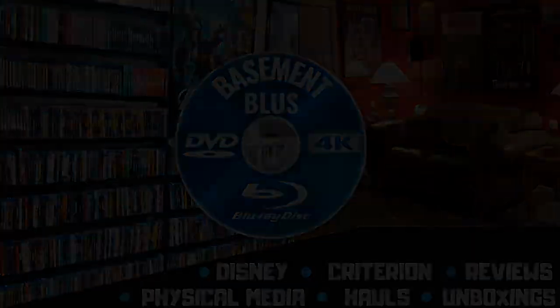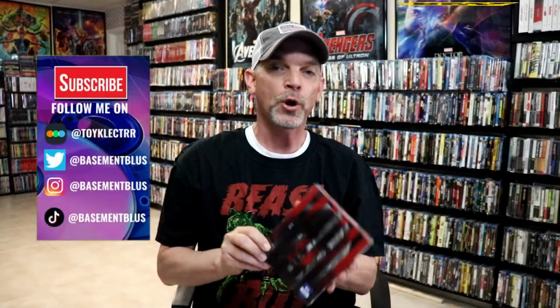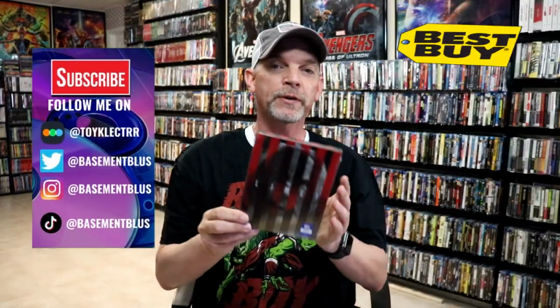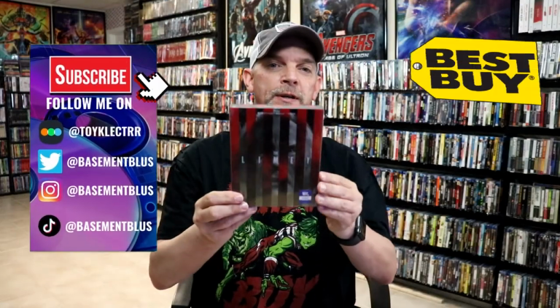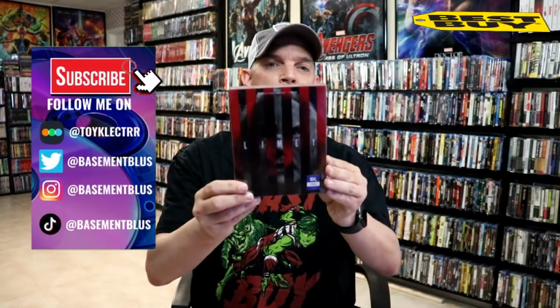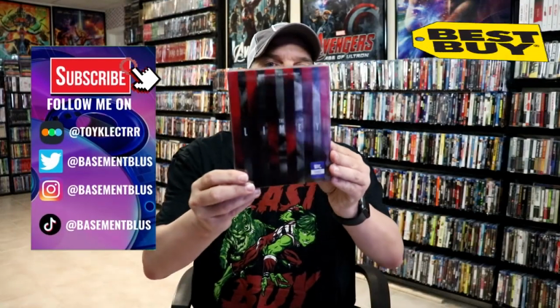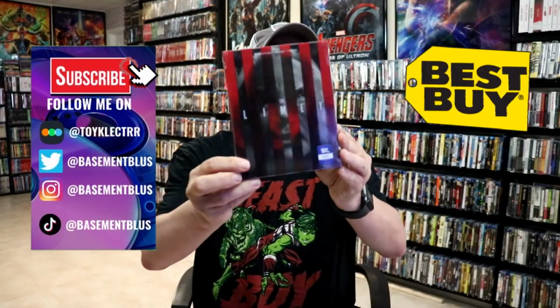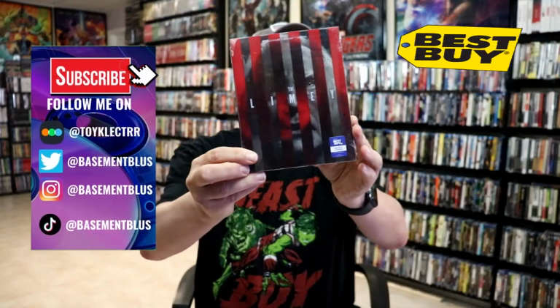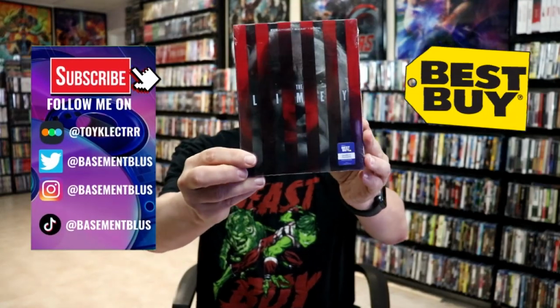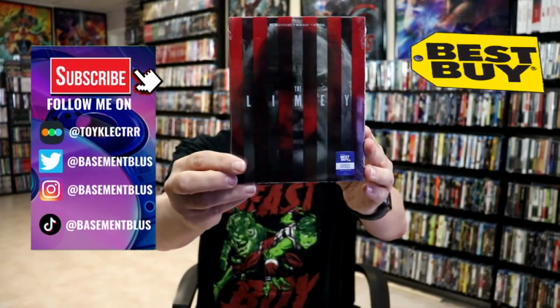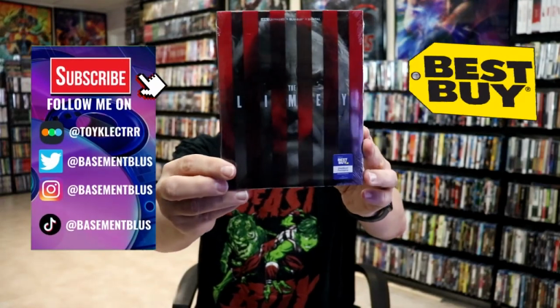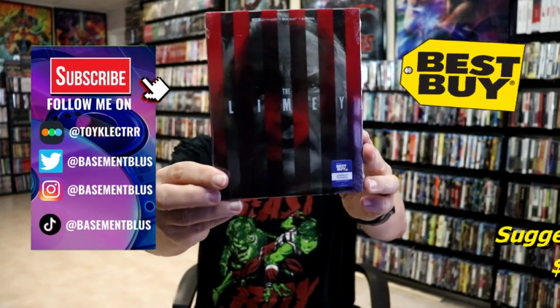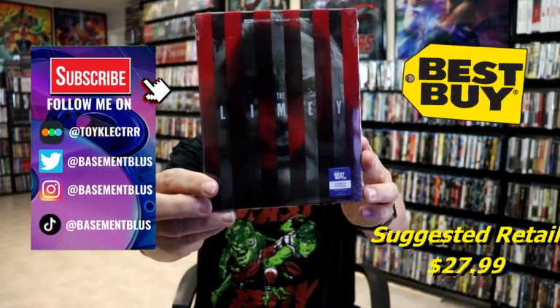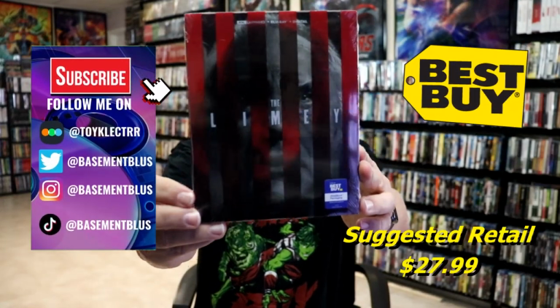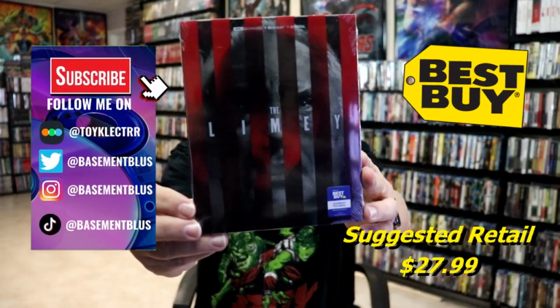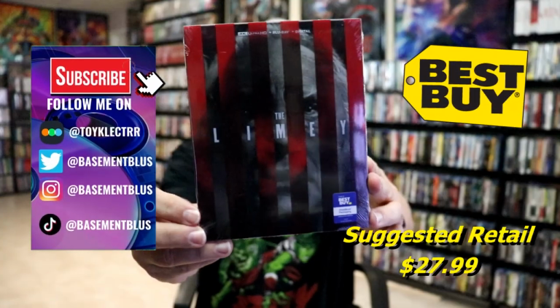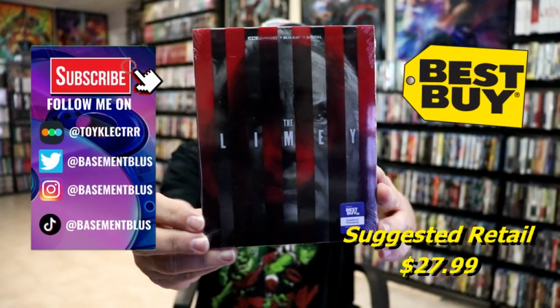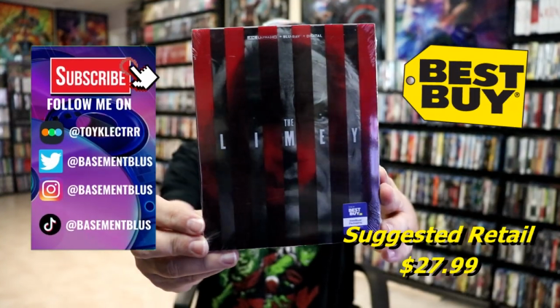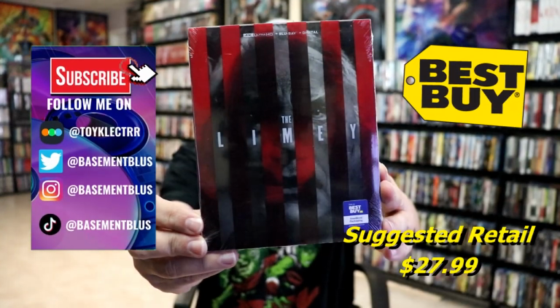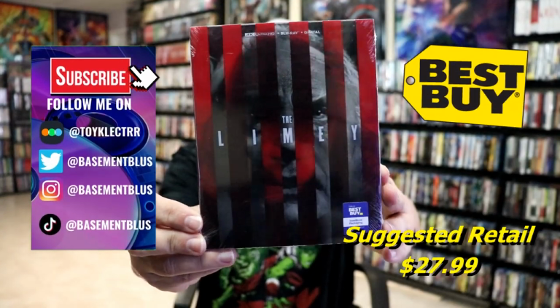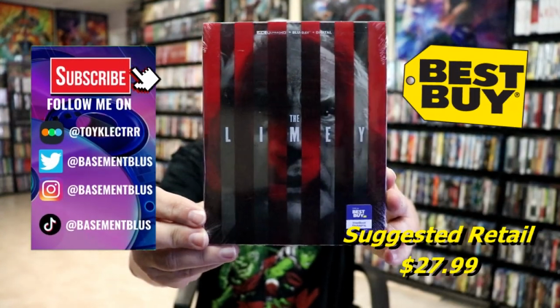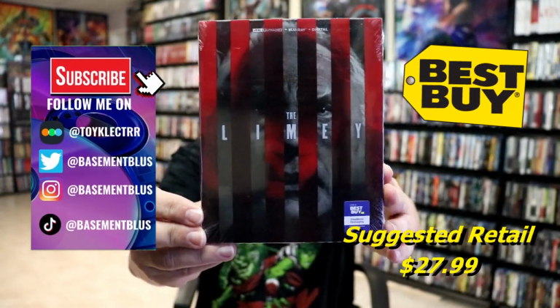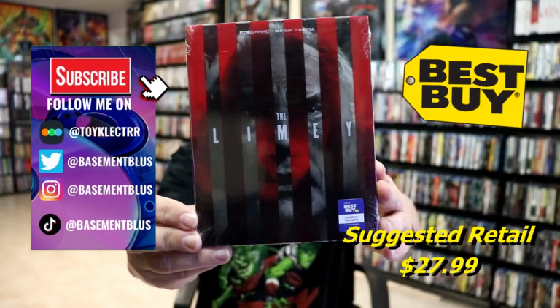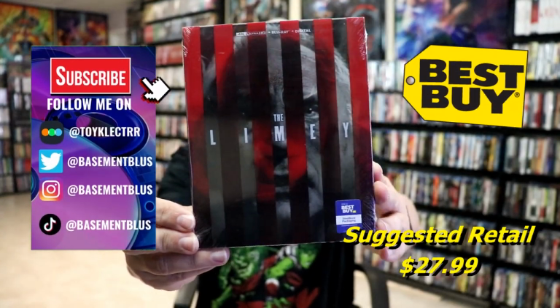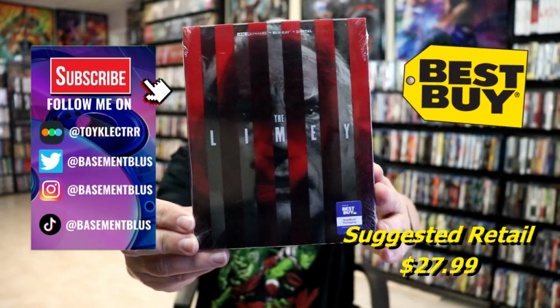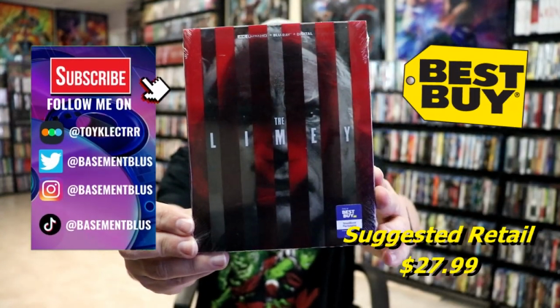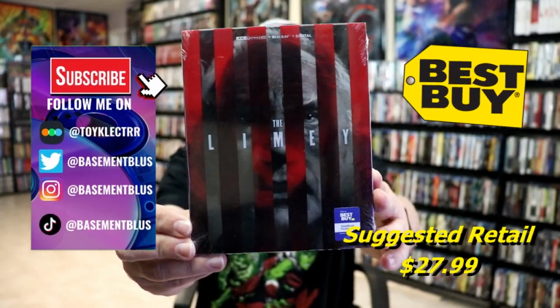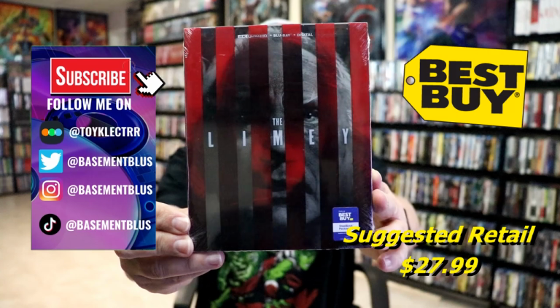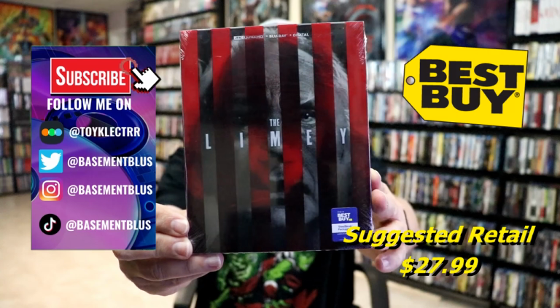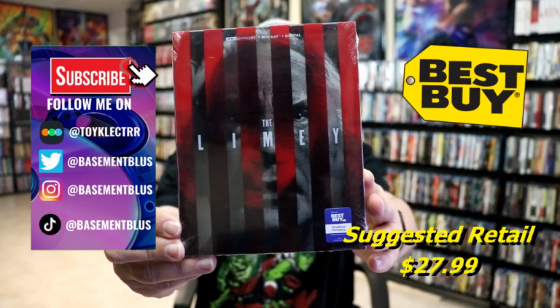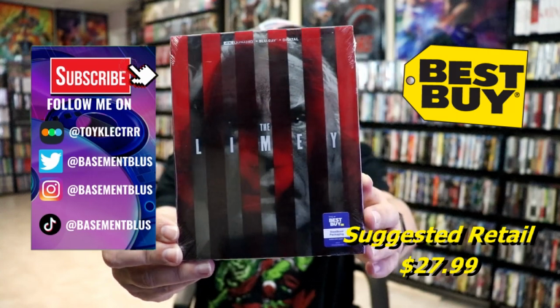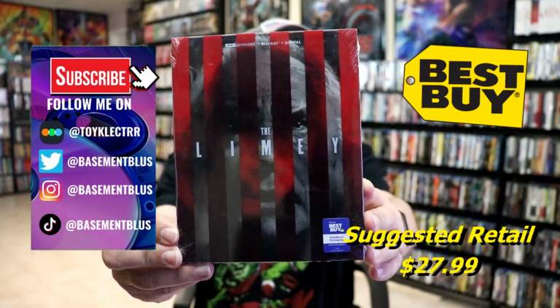So I've received my early copy of The Limey. This is the Best Buy Exclusive 4K Steelbook with the Blu-ray and the digital.